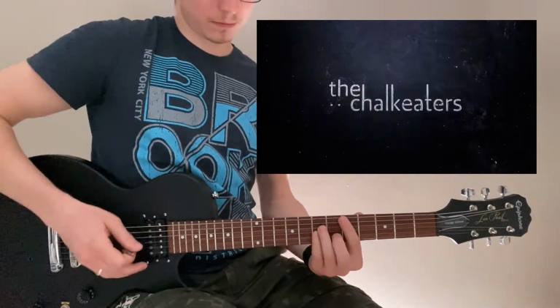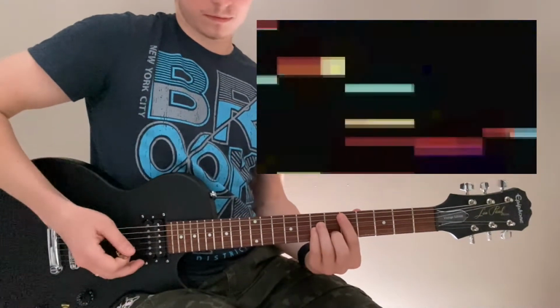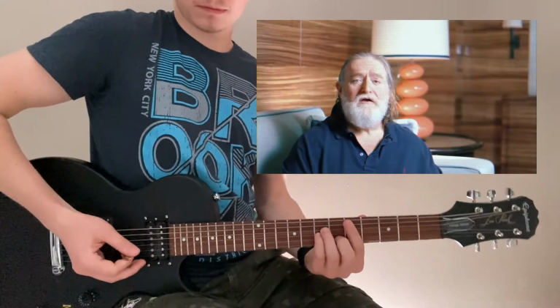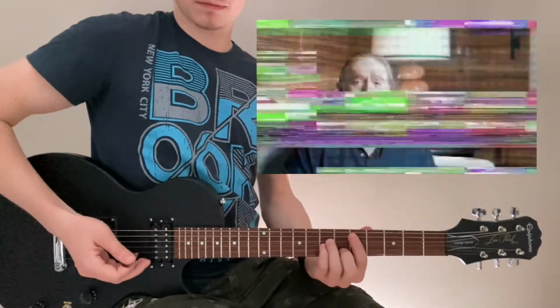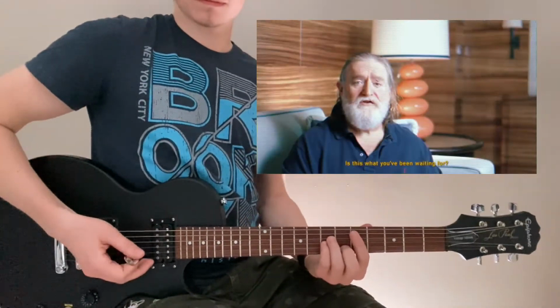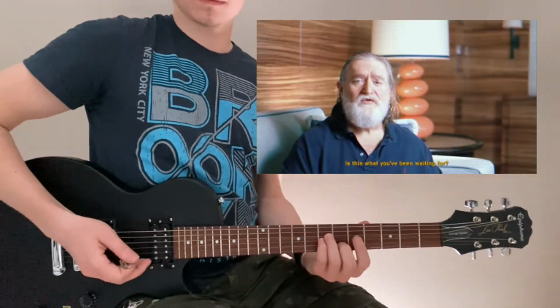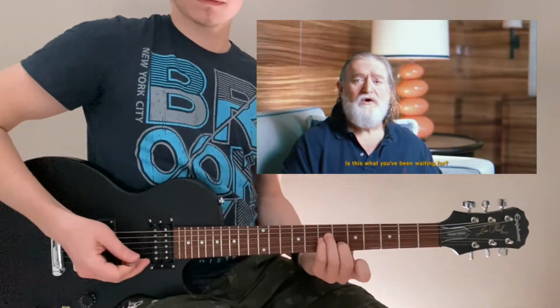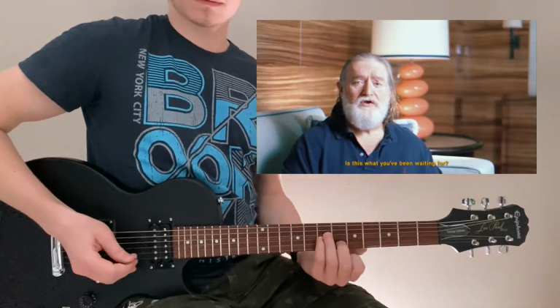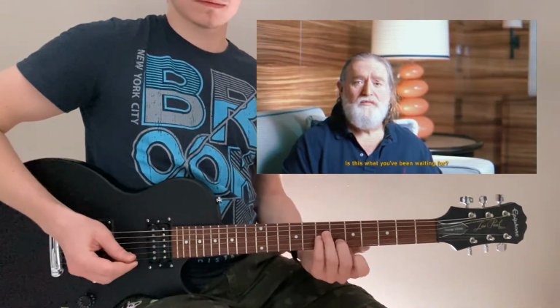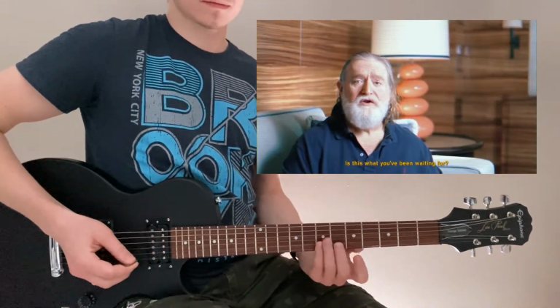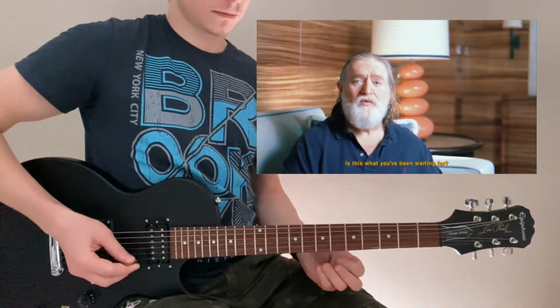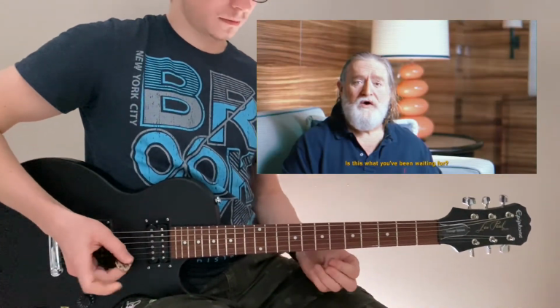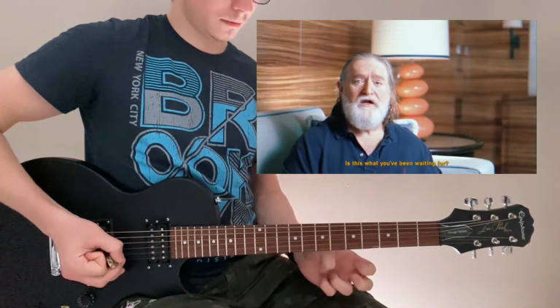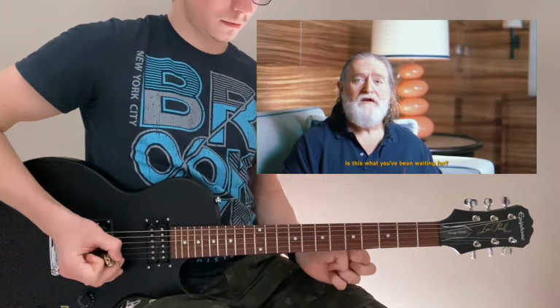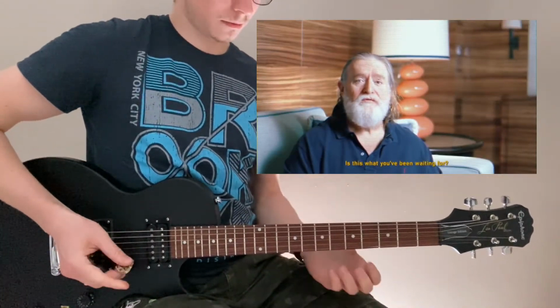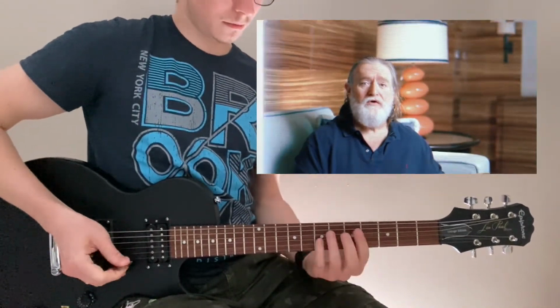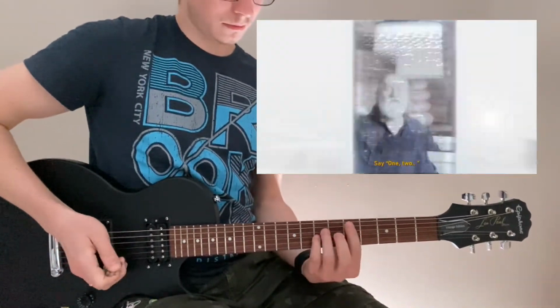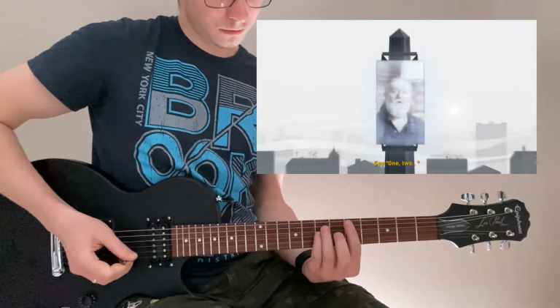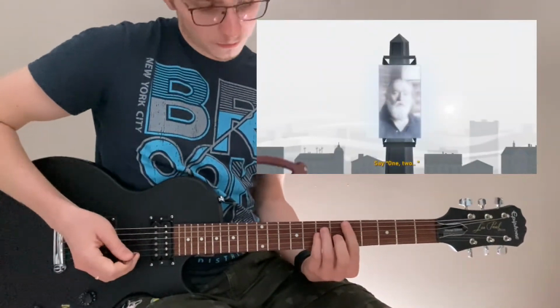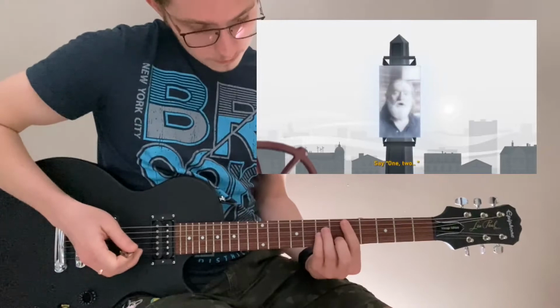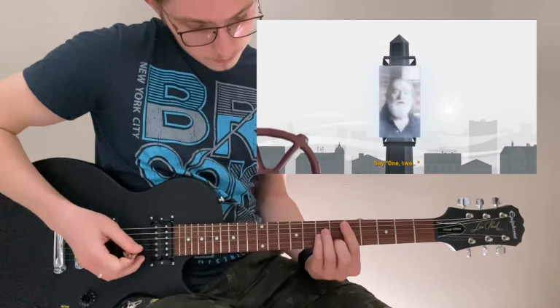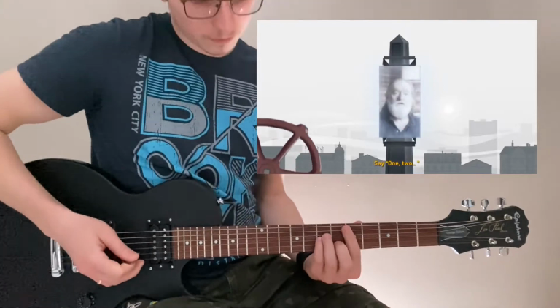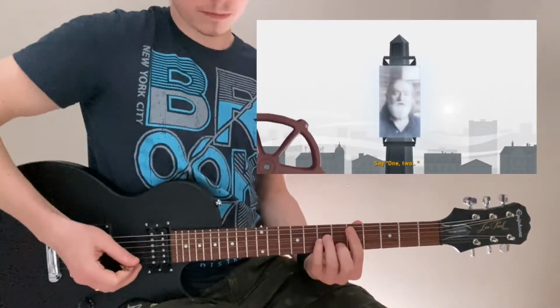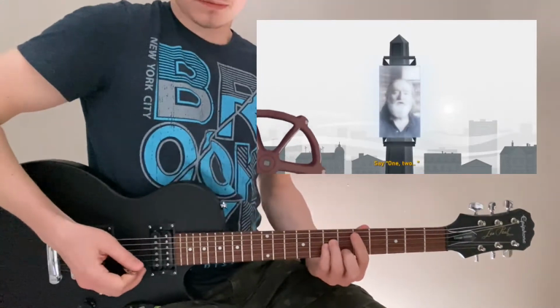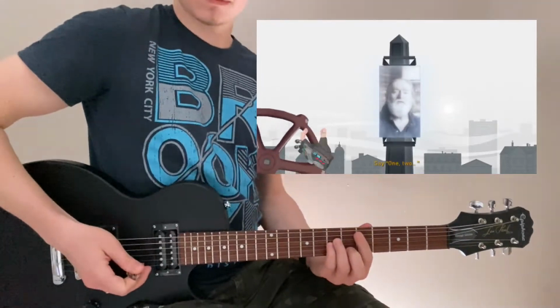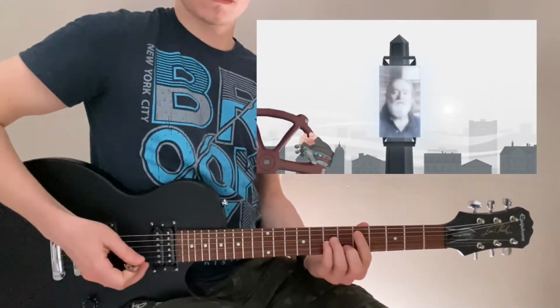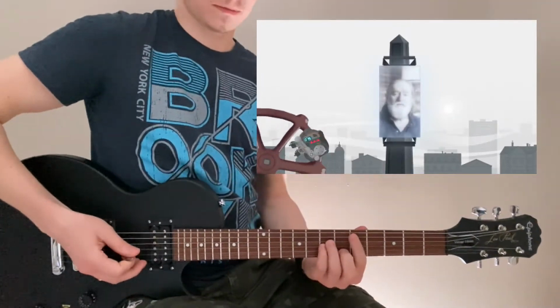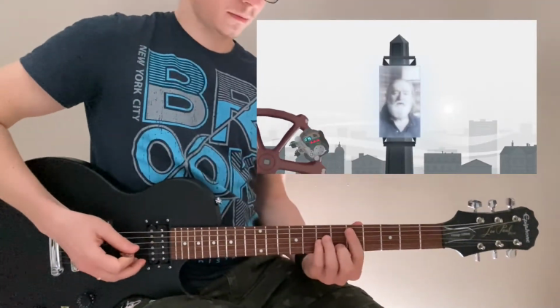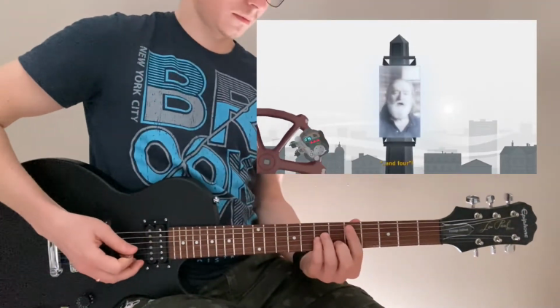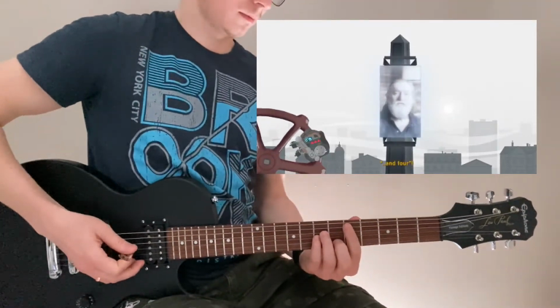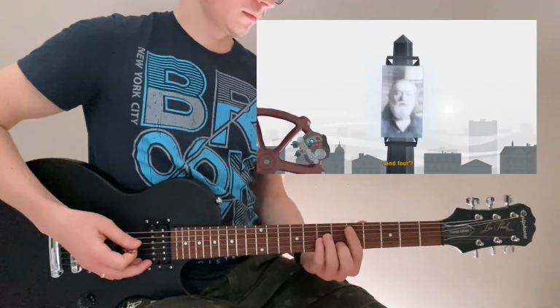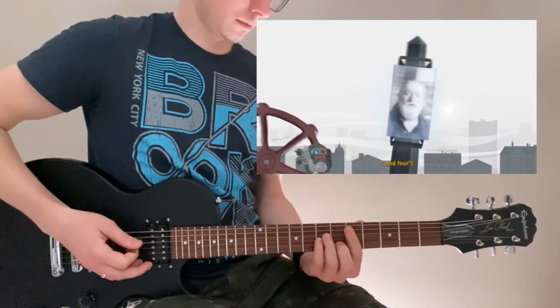Is this what you've been waiting for? Say one, two, and four. [melody performance]